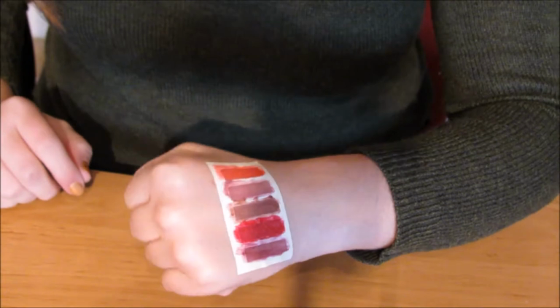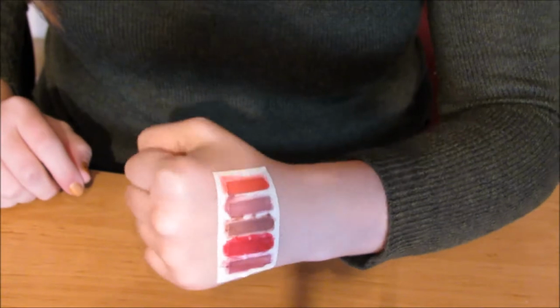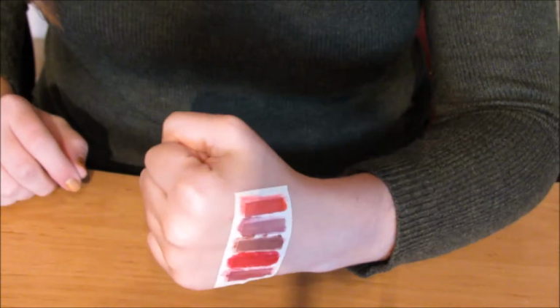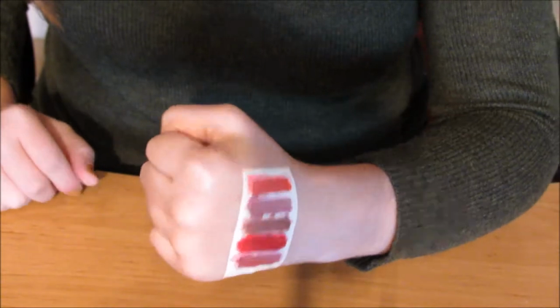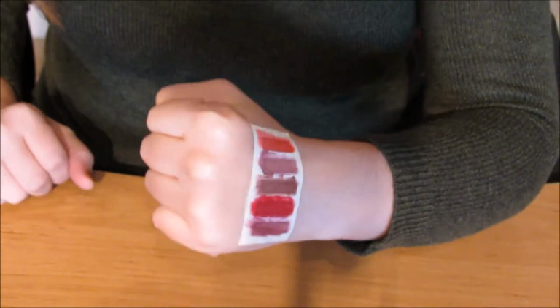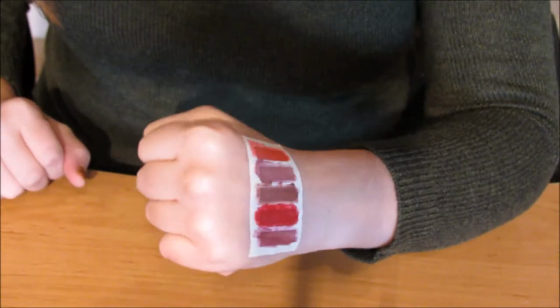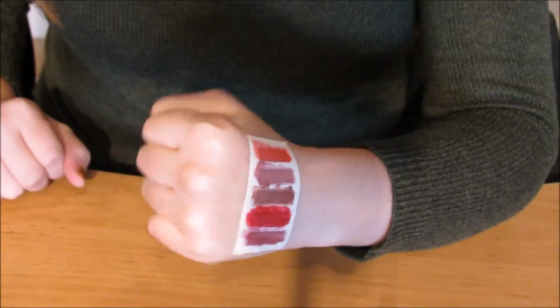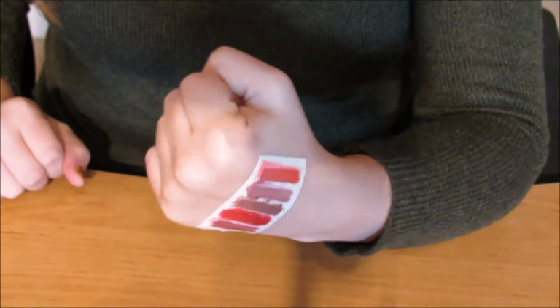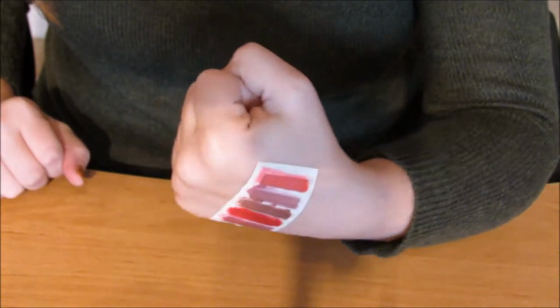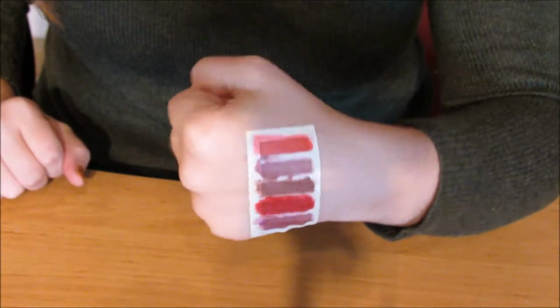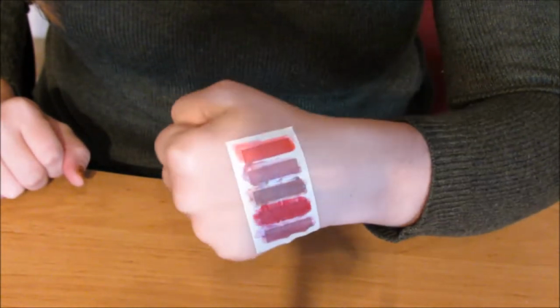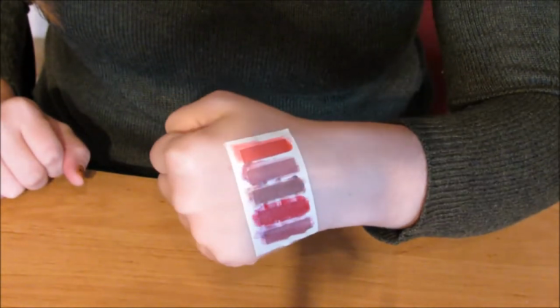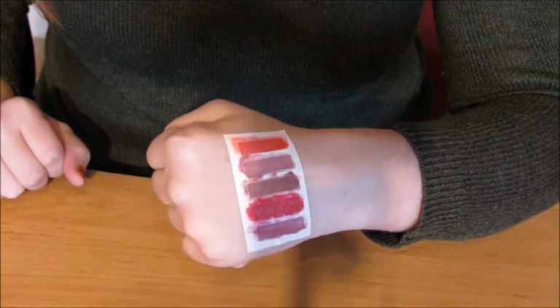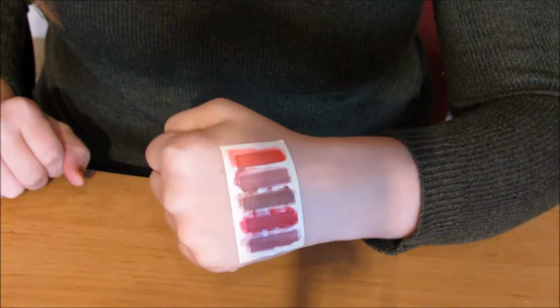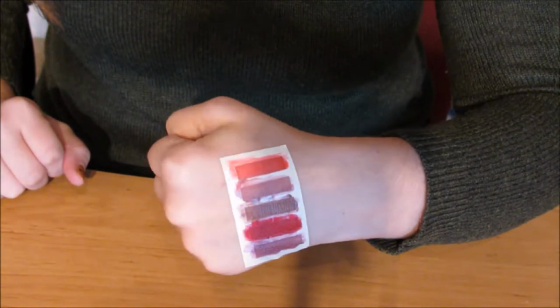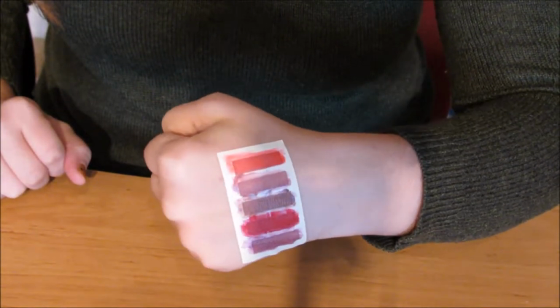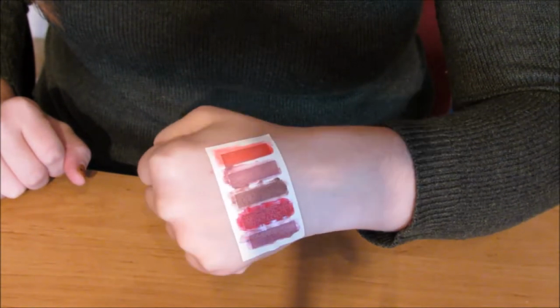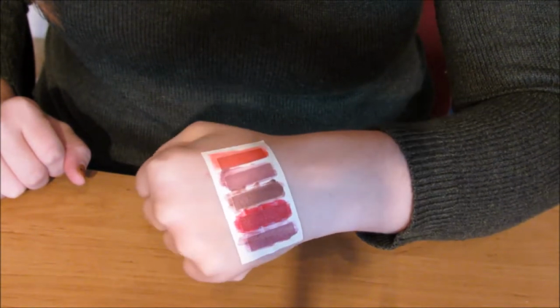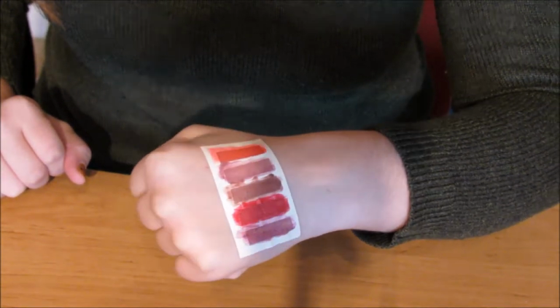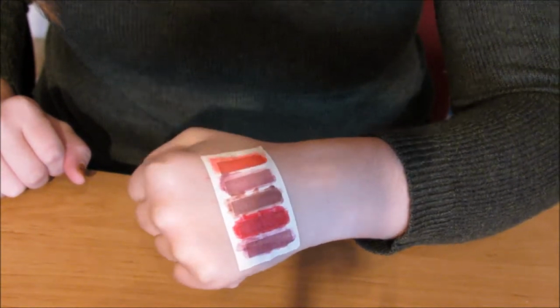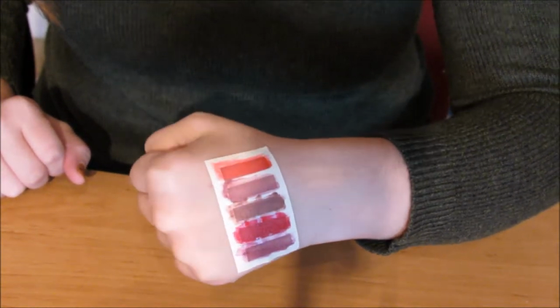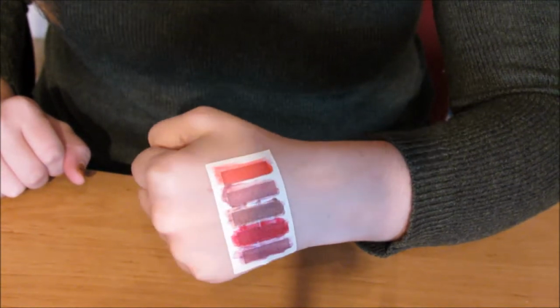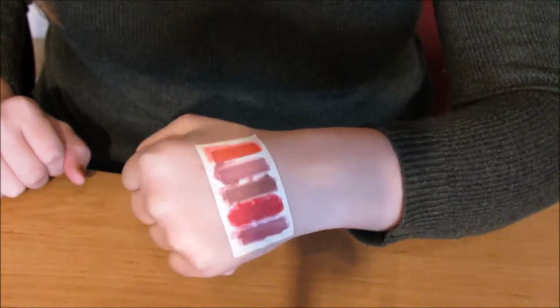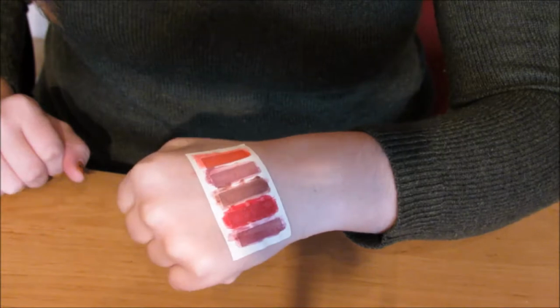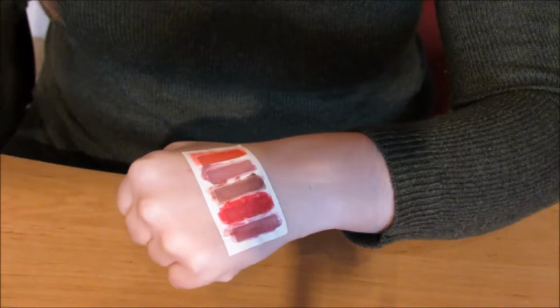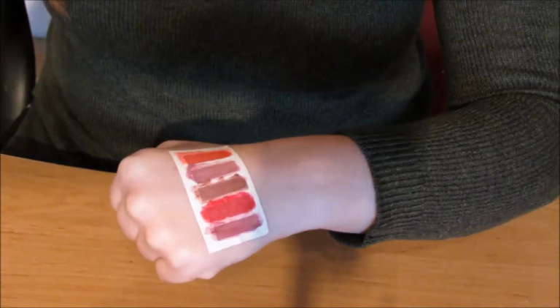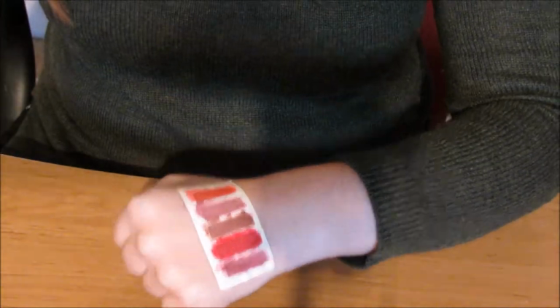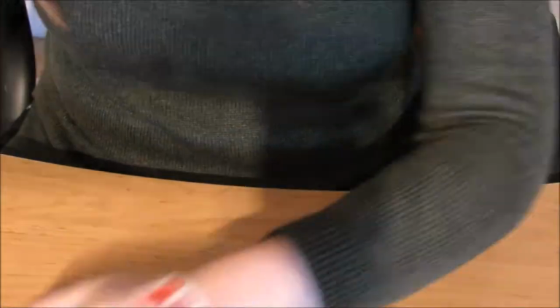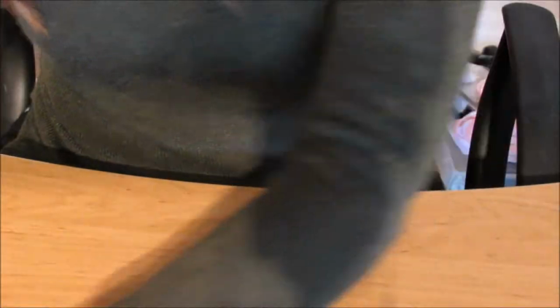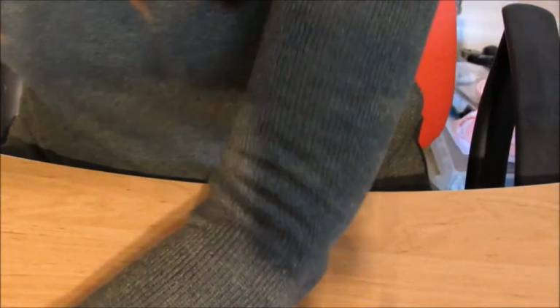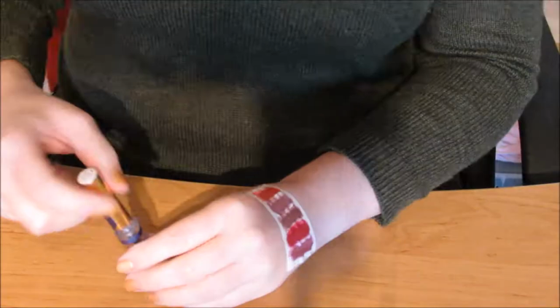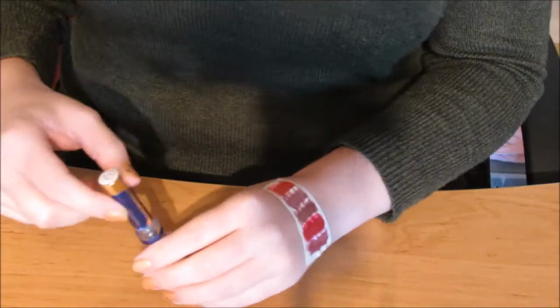So that's all the colour done and admittedly they do look a little bit messy, but don't worry — when you take the stencil off they'll be perfect rectangles.